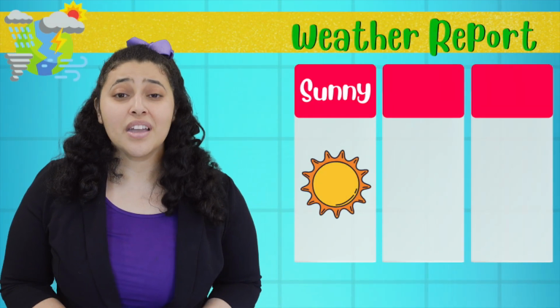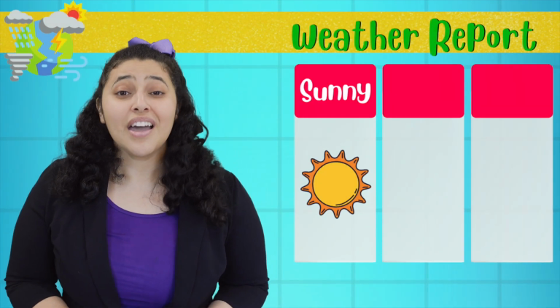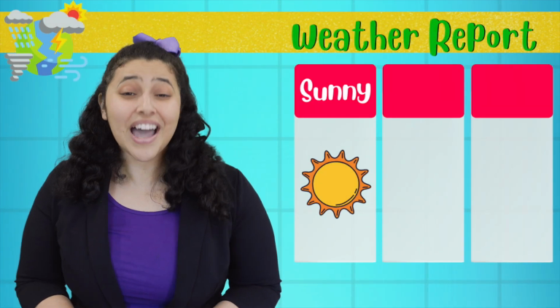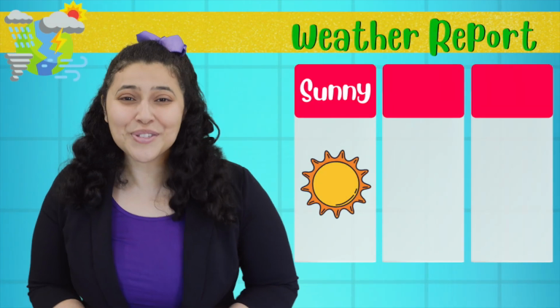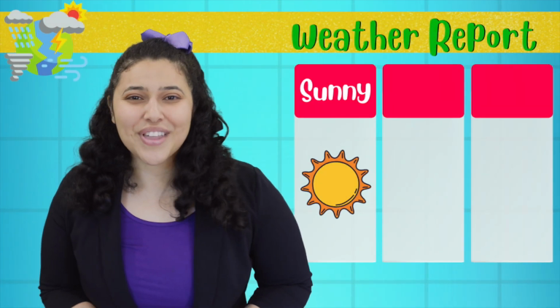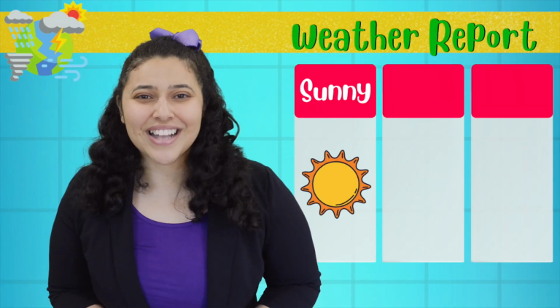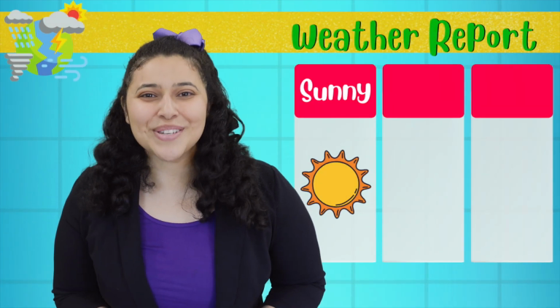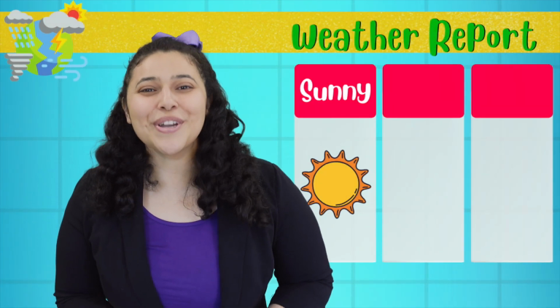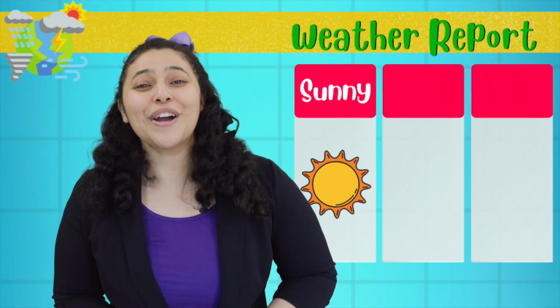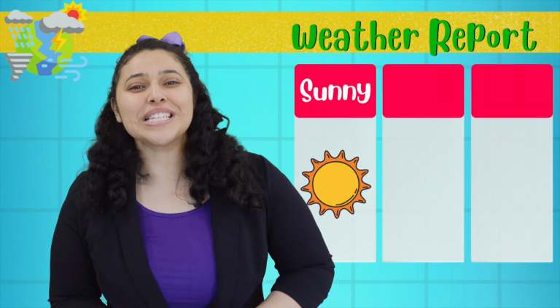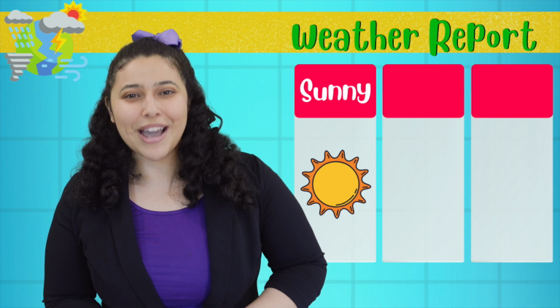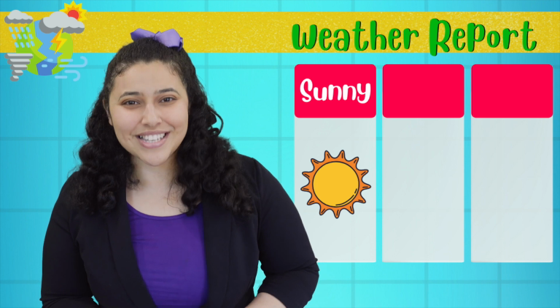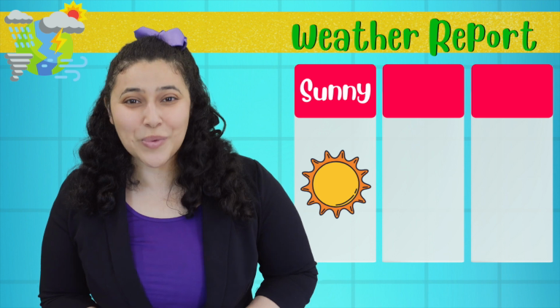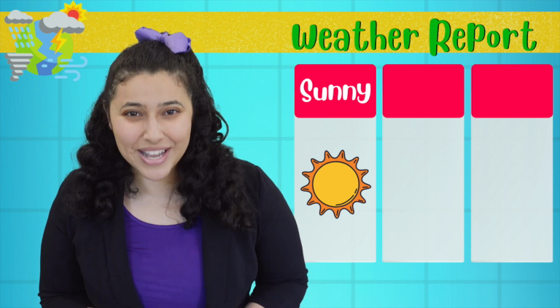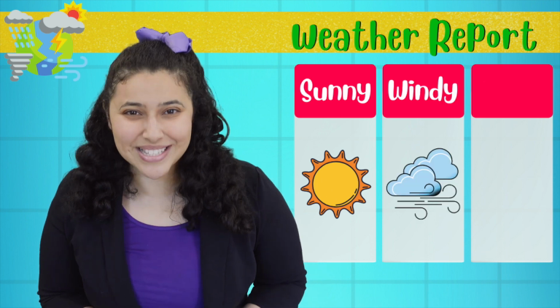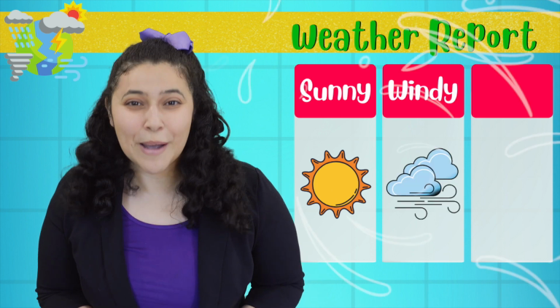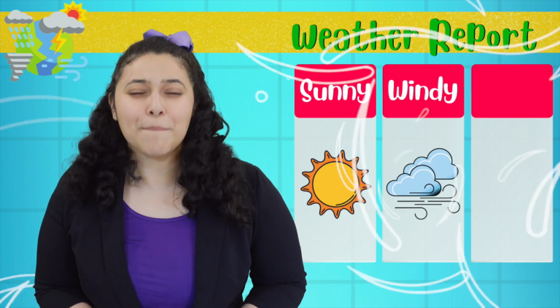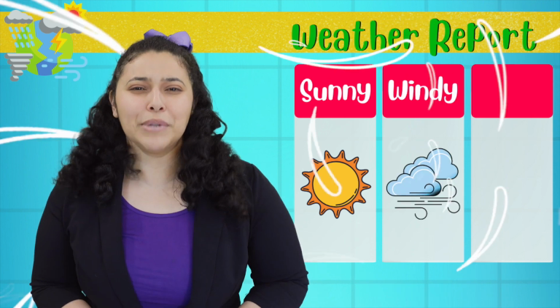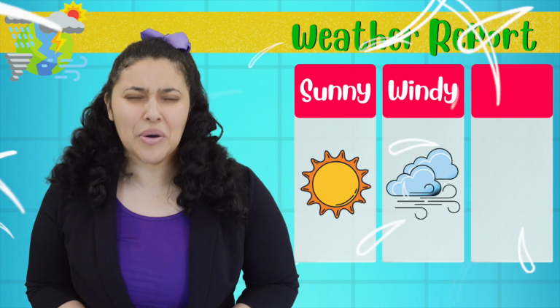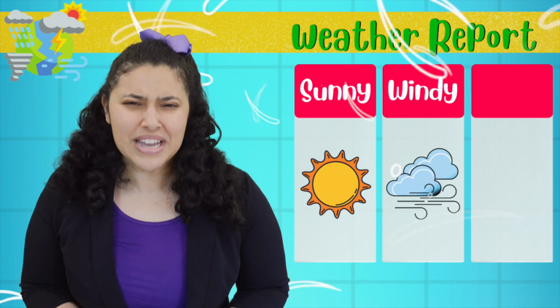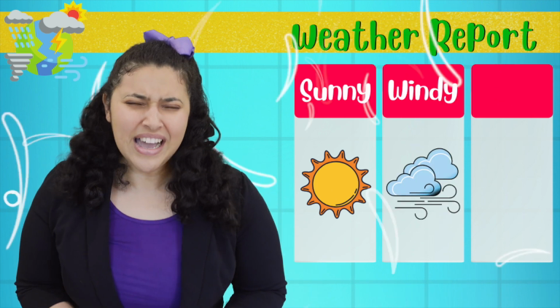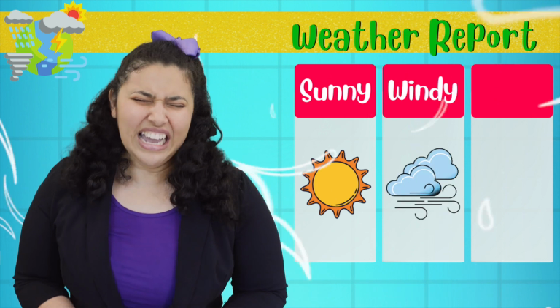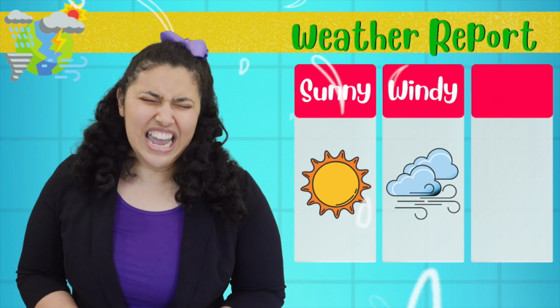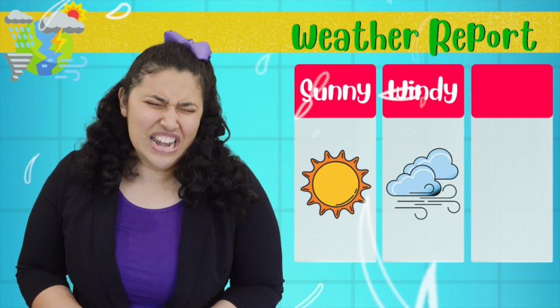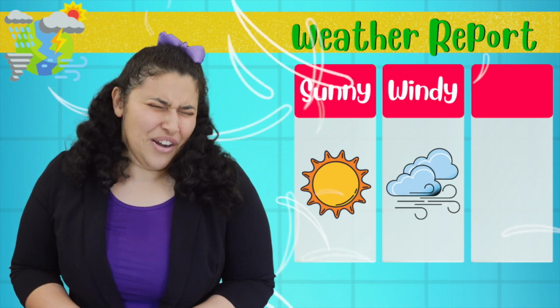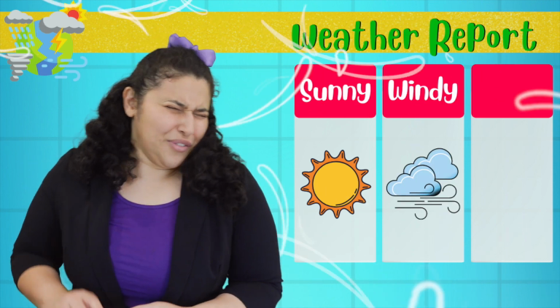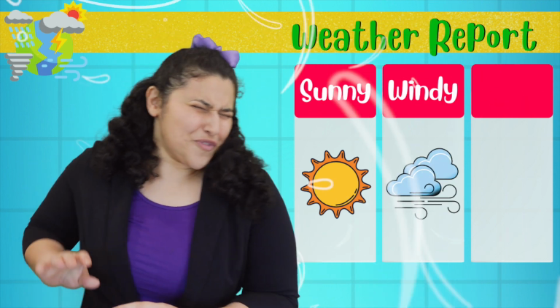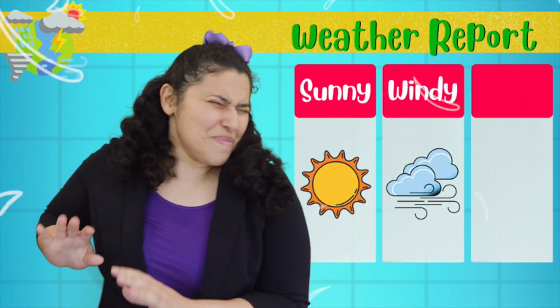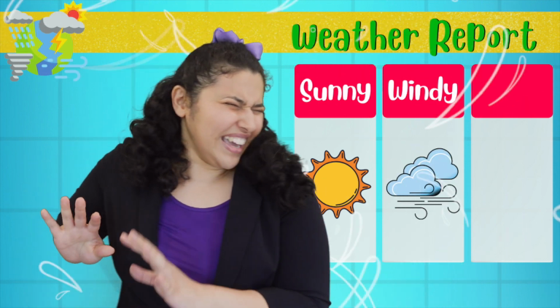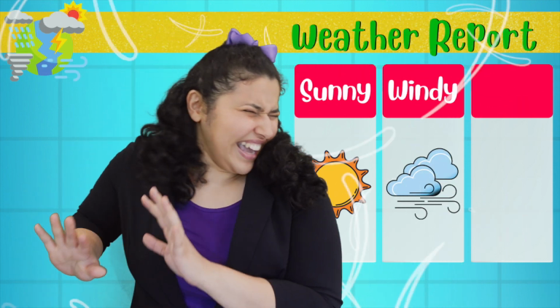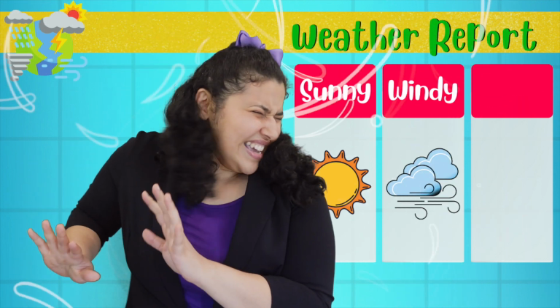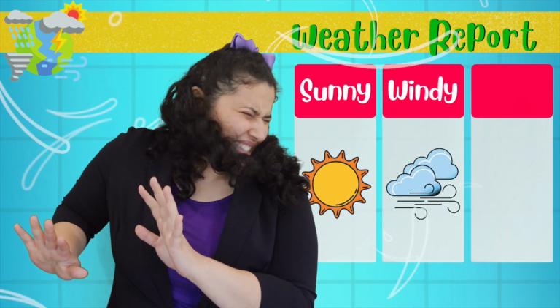After that, we are expecting winds blowing in from the east!